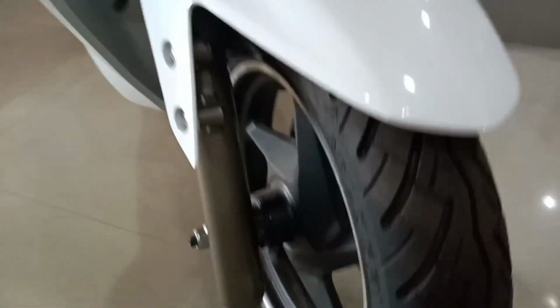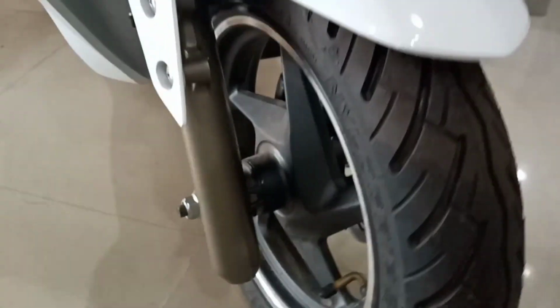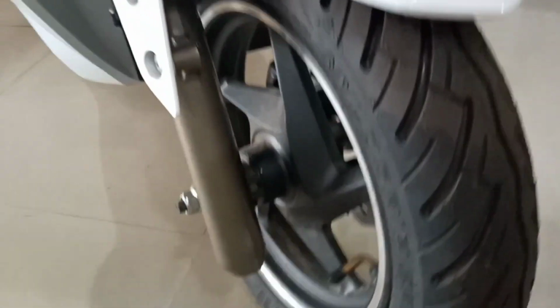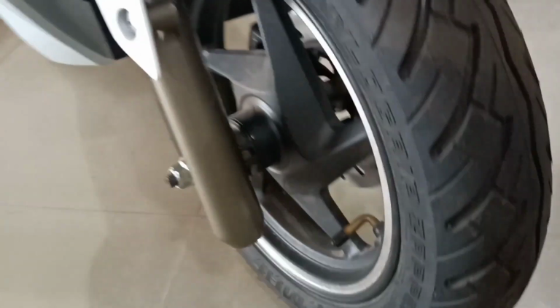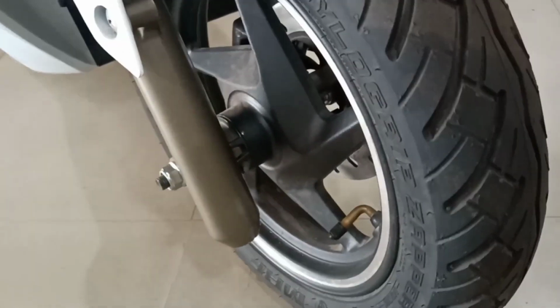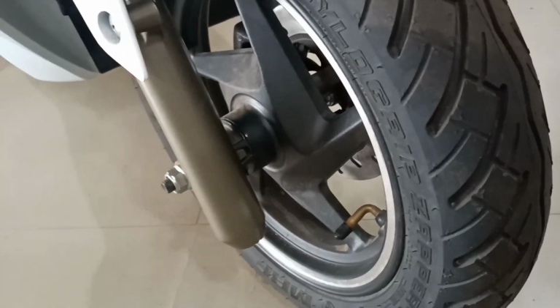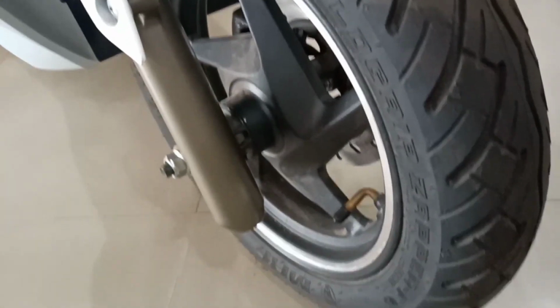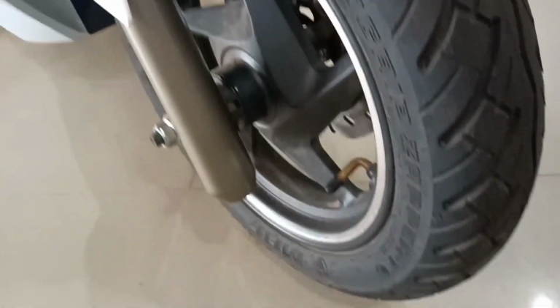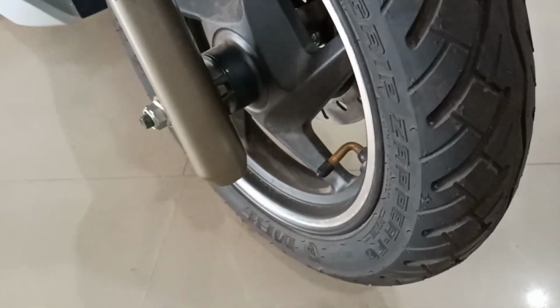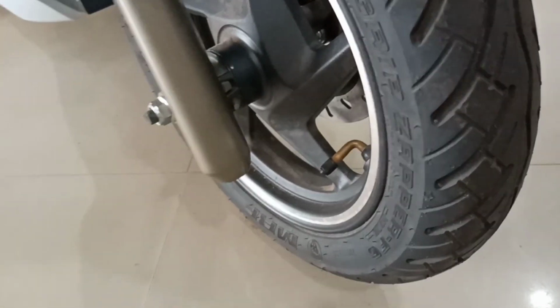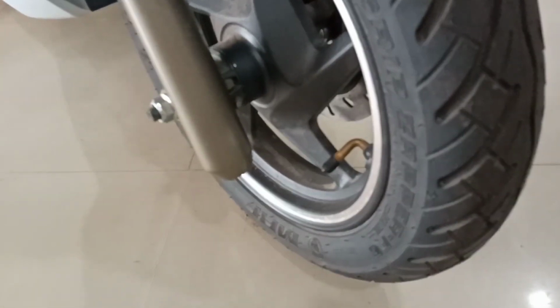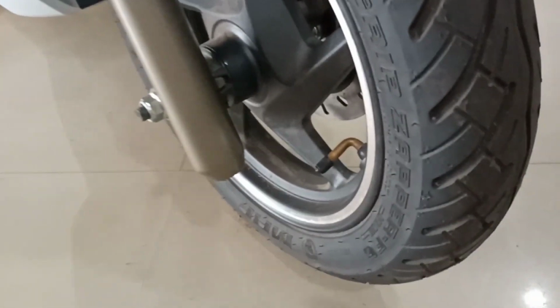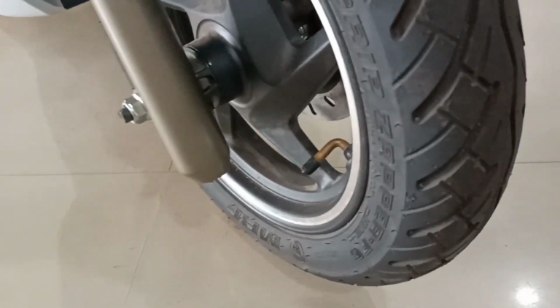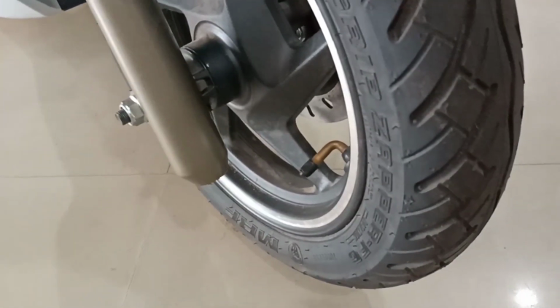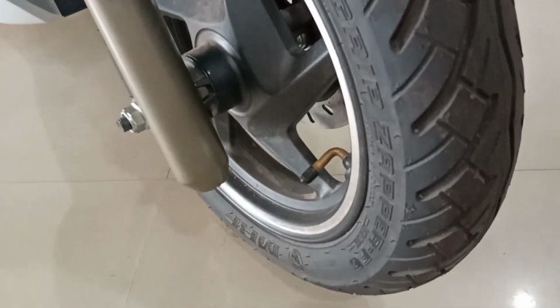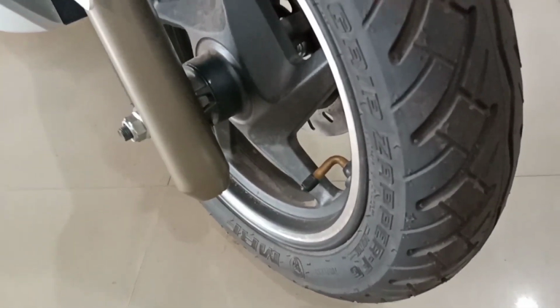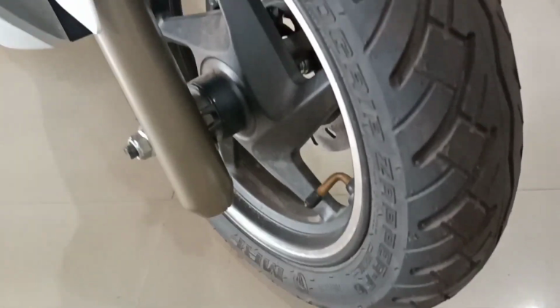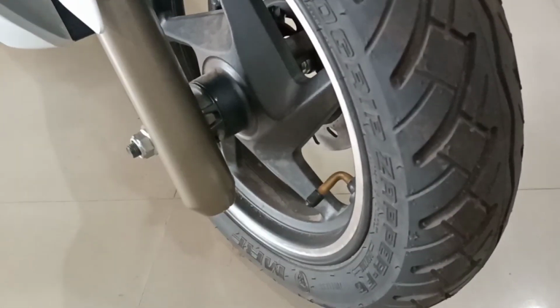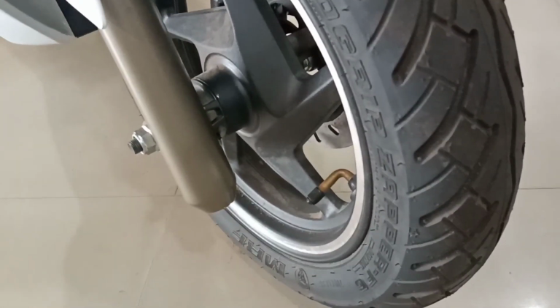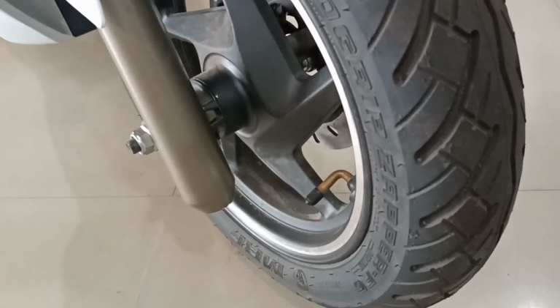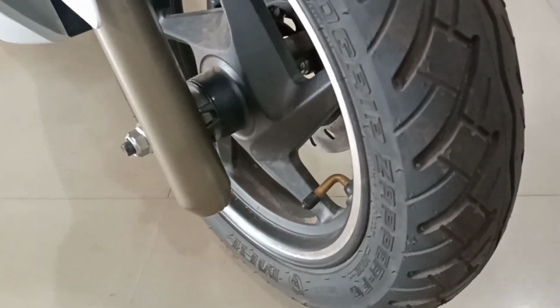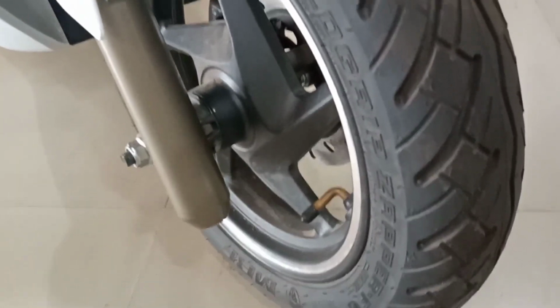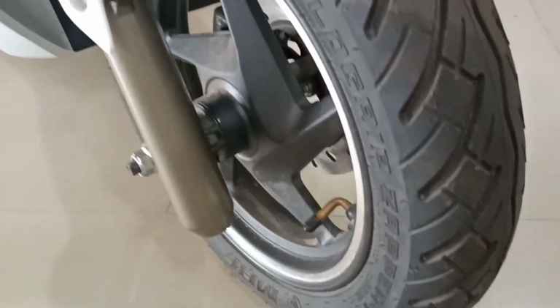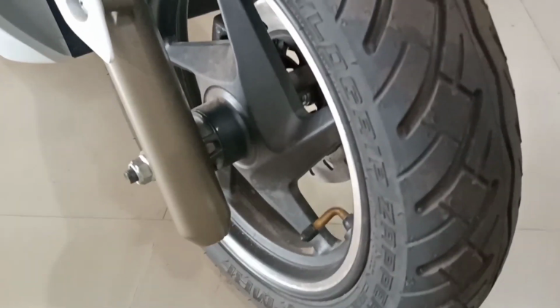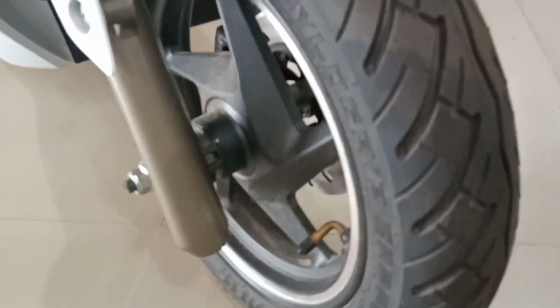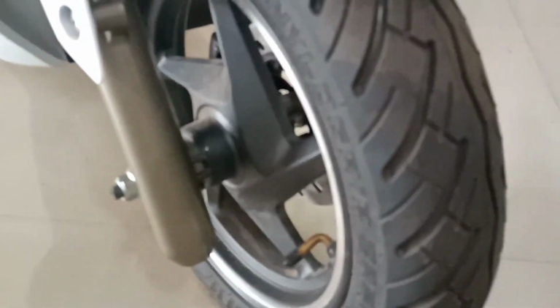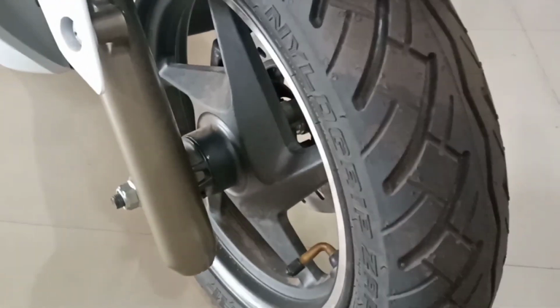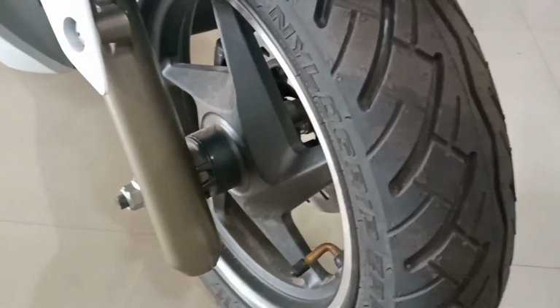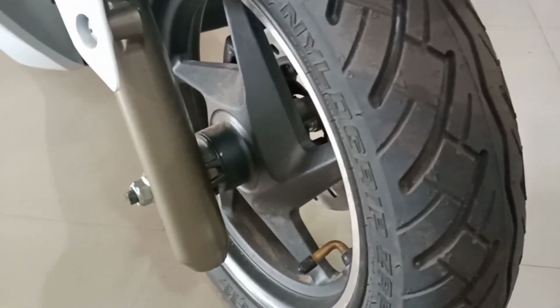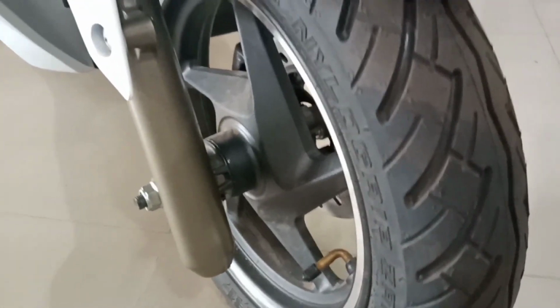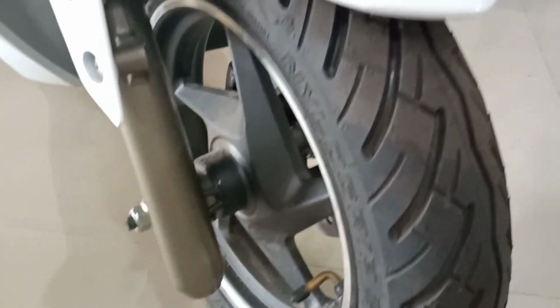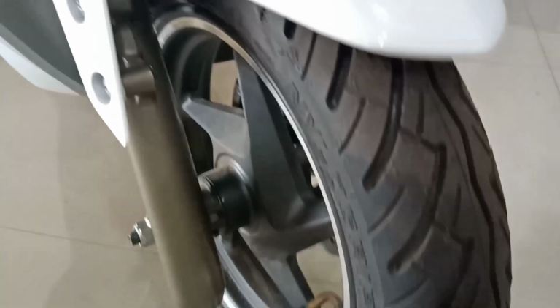Comes with its front tyre — tubeless, well gripped, comes with 10 inch alloy wheel.